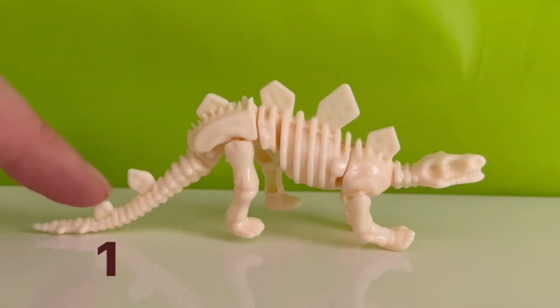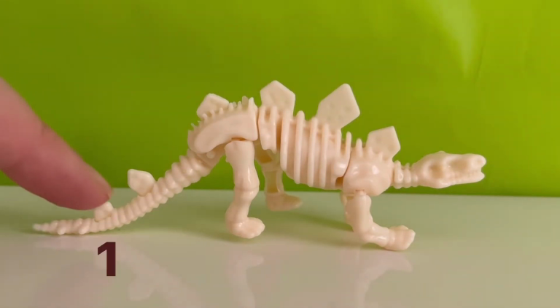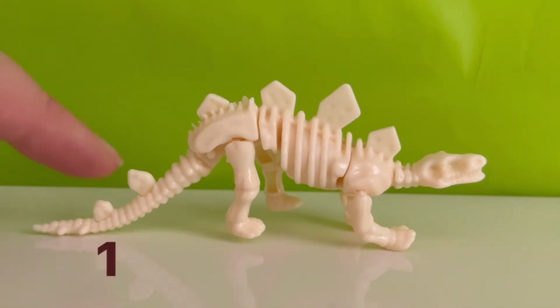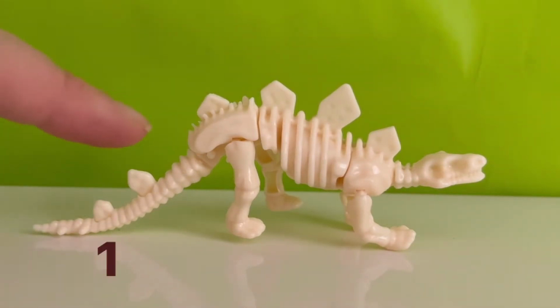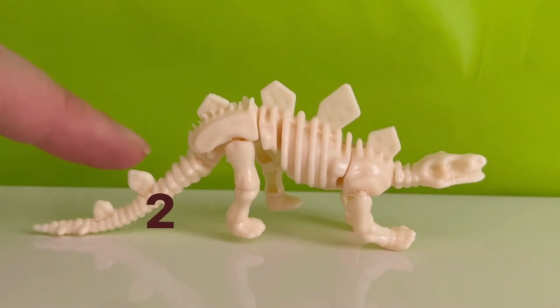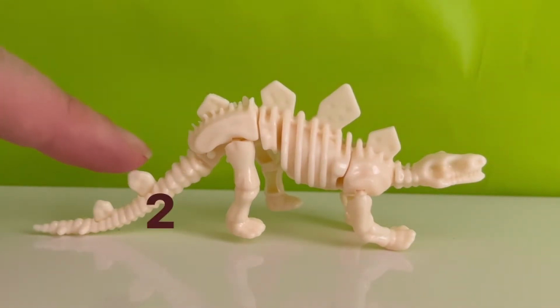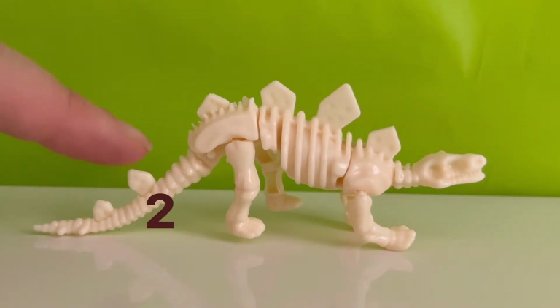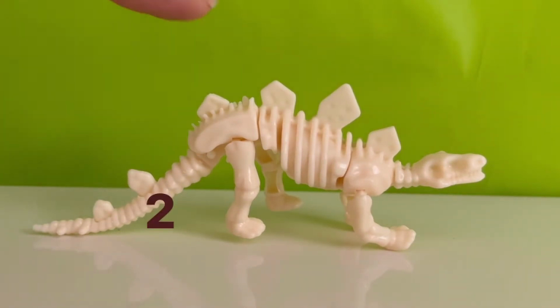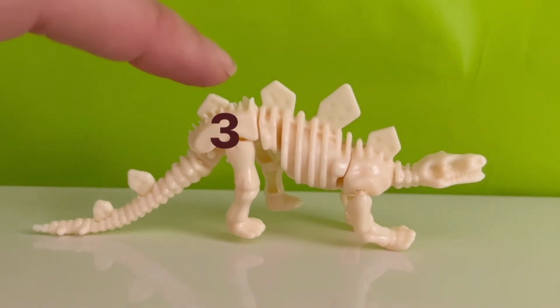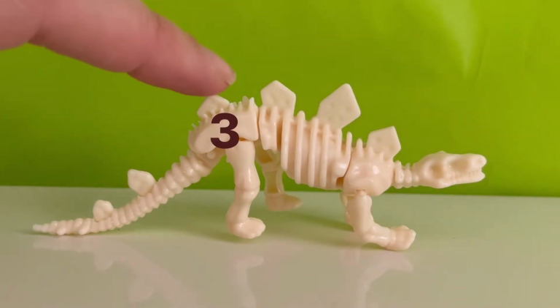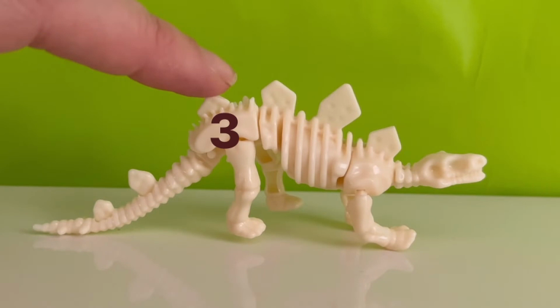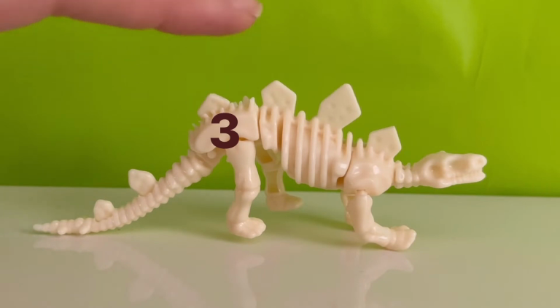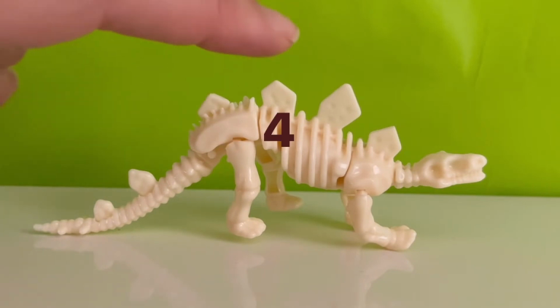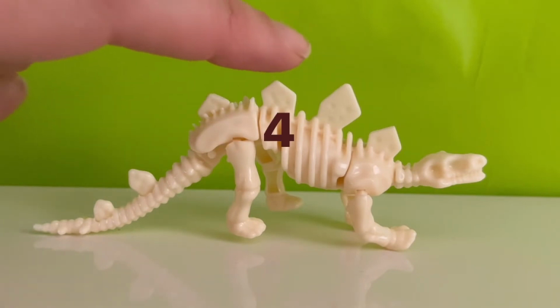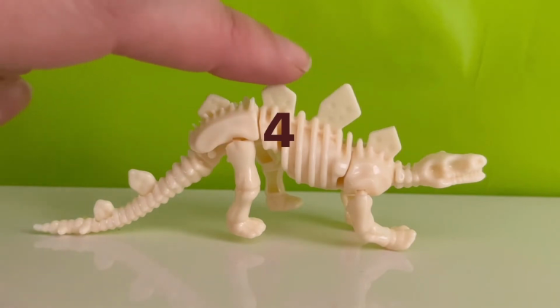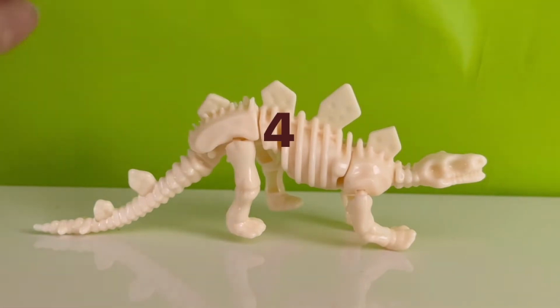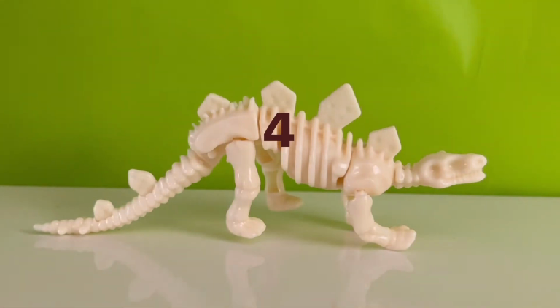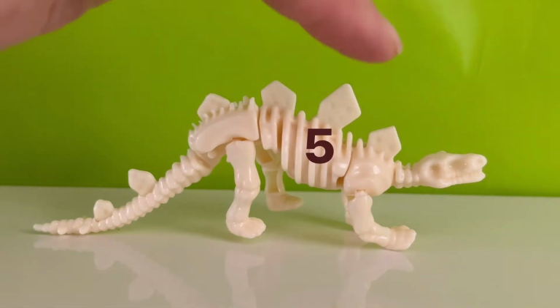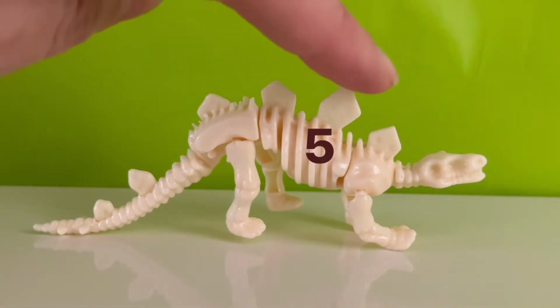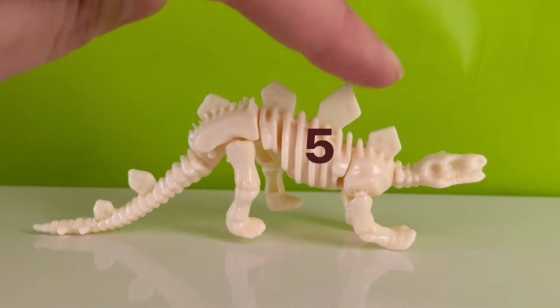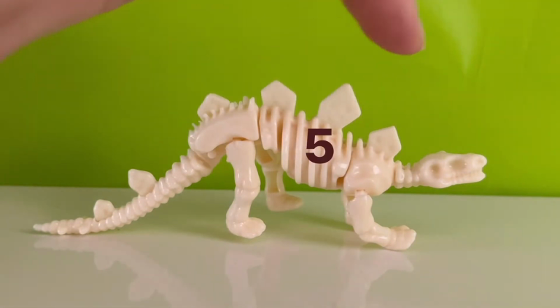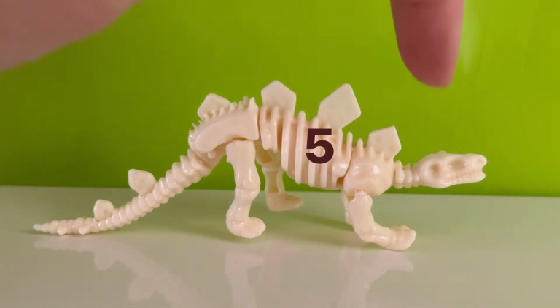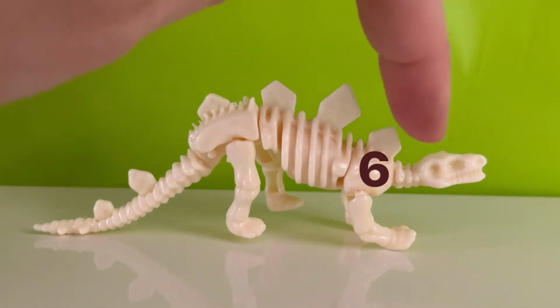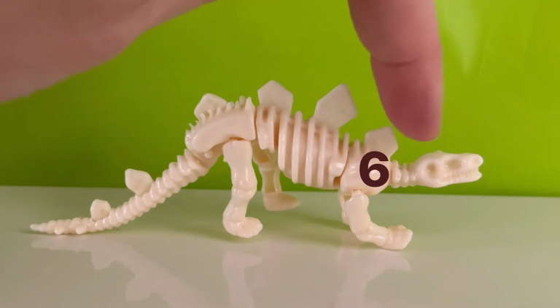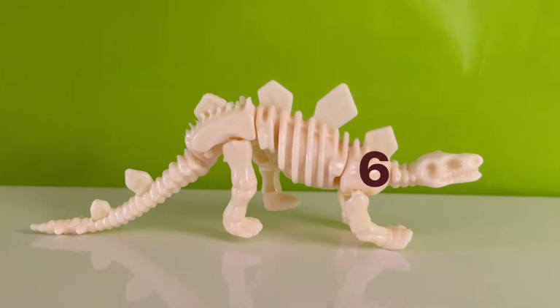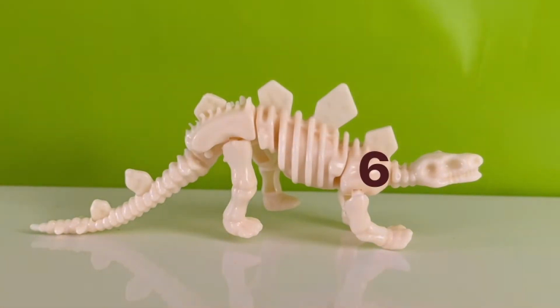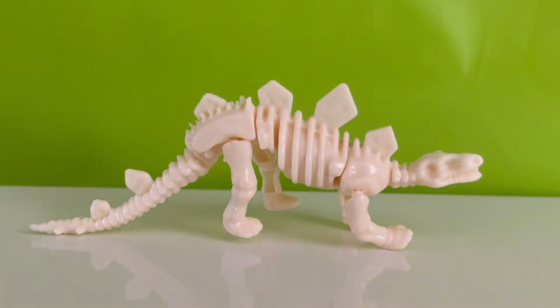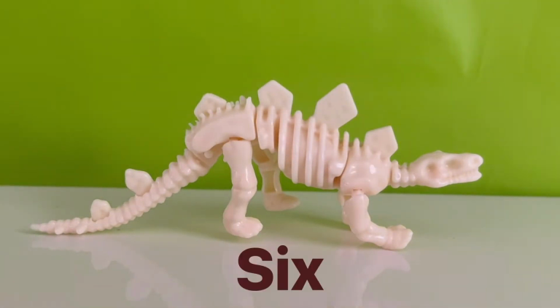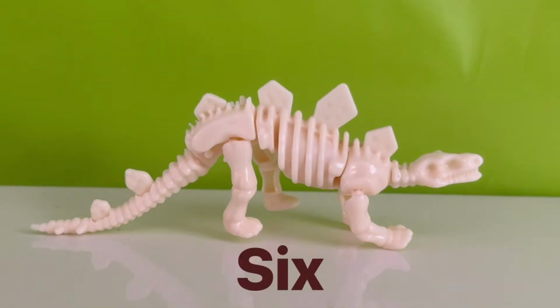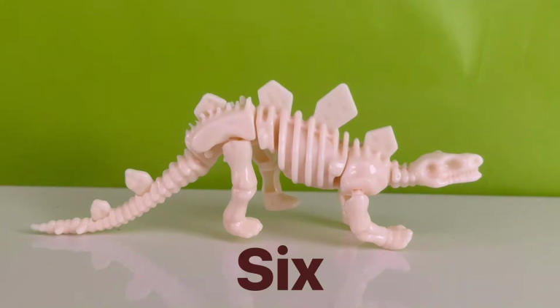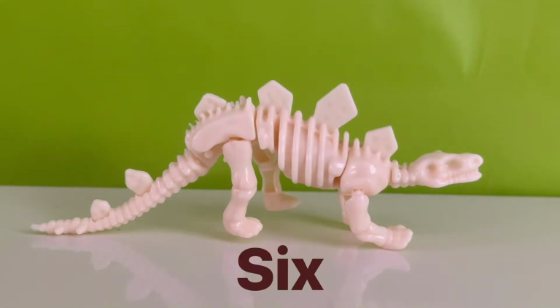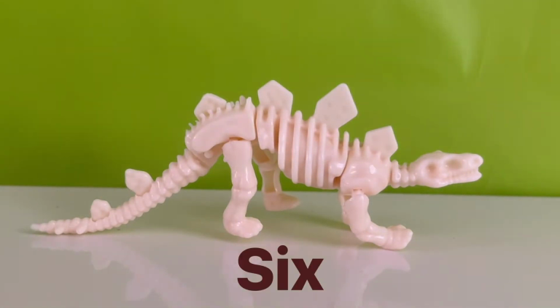One, two, three, four, five, six. It has six plates.